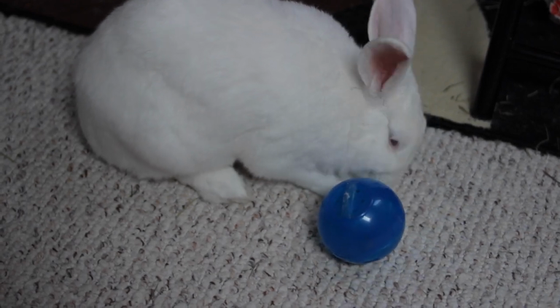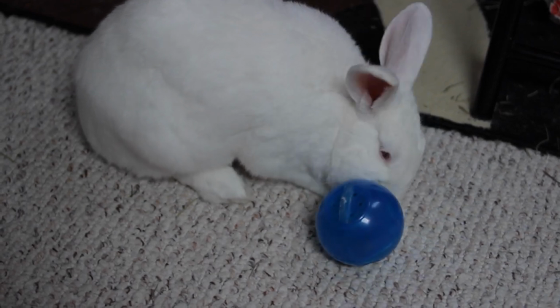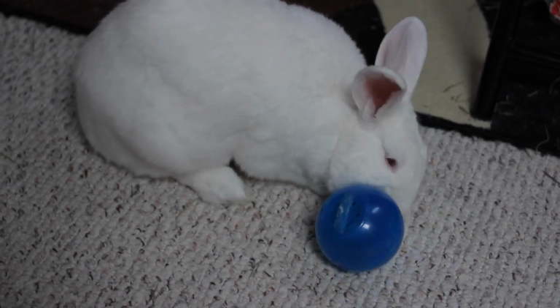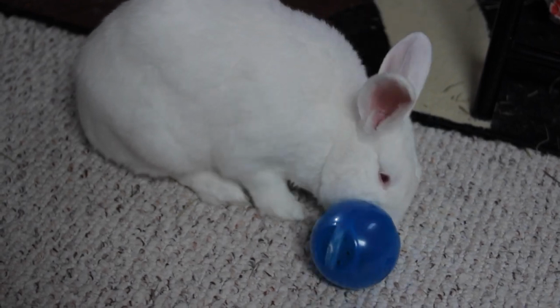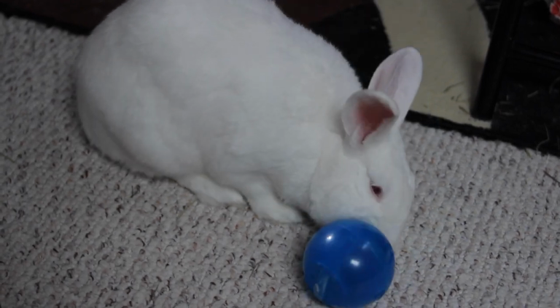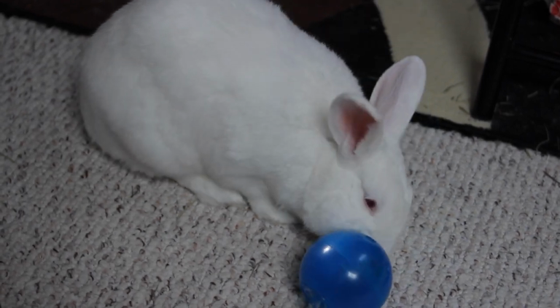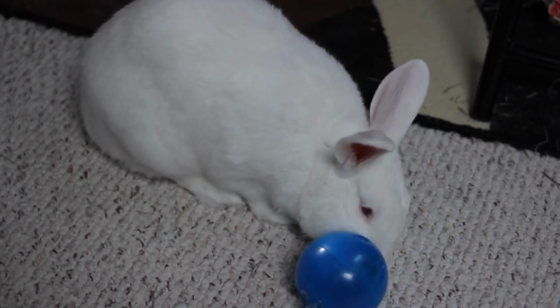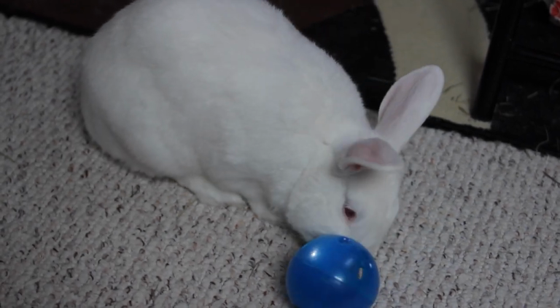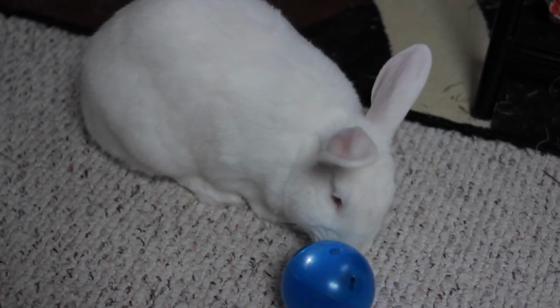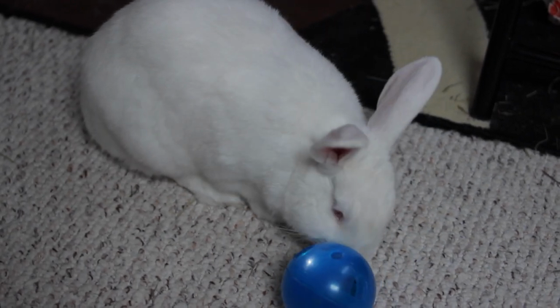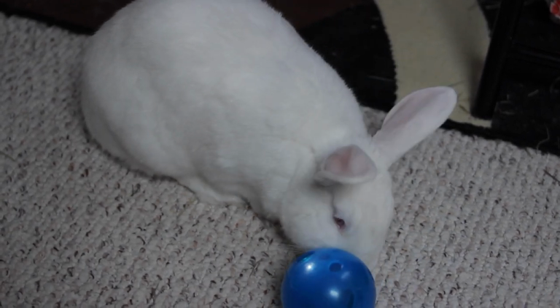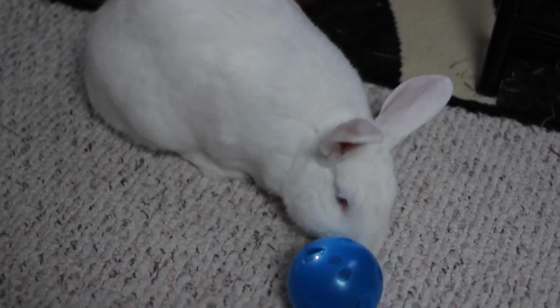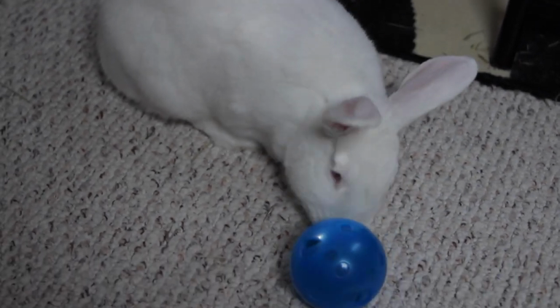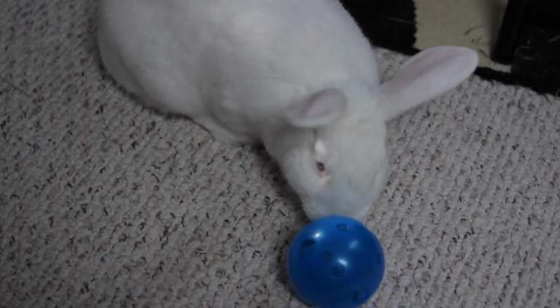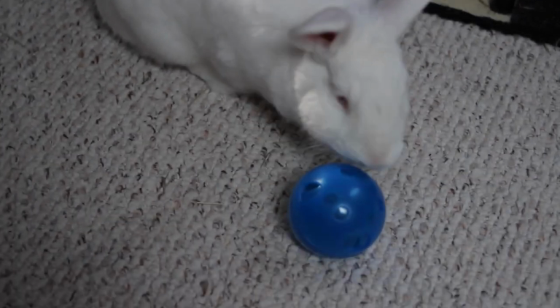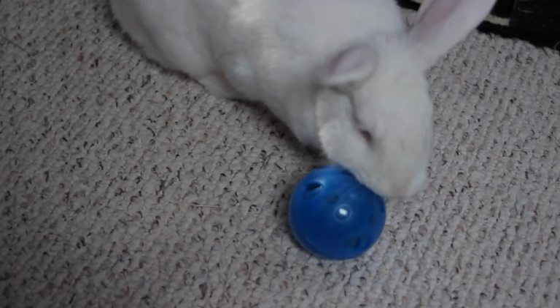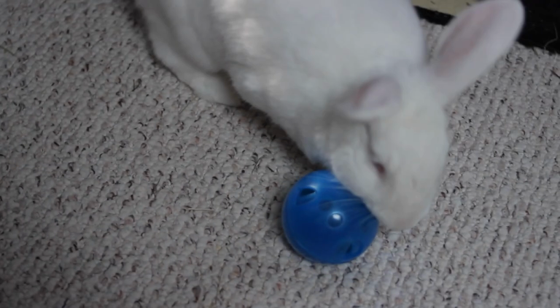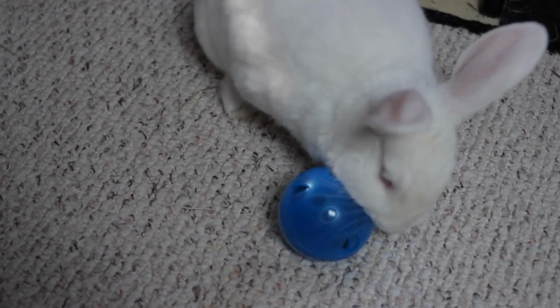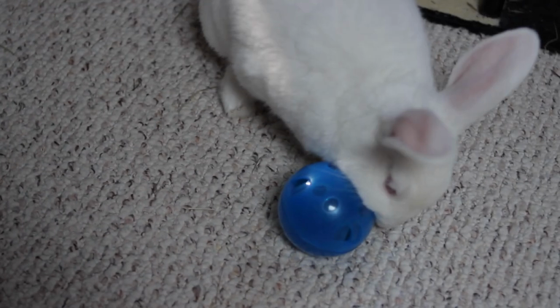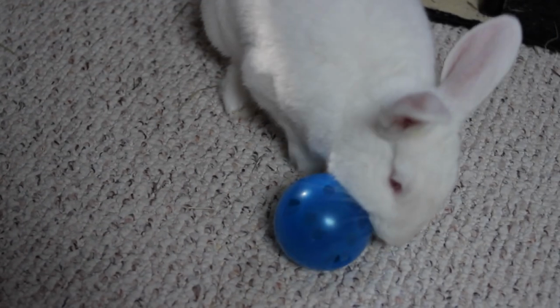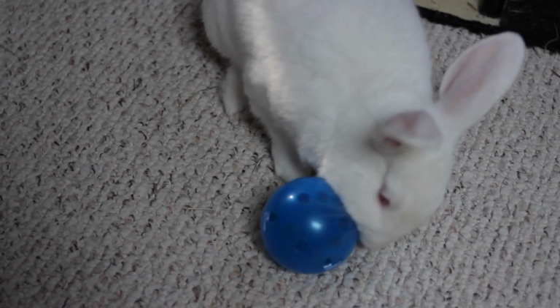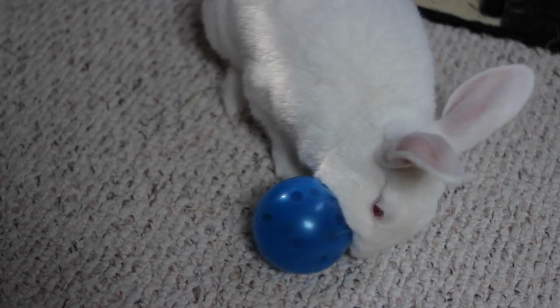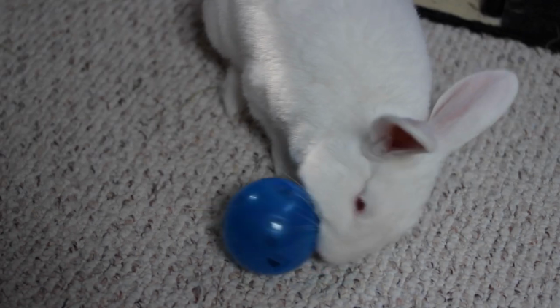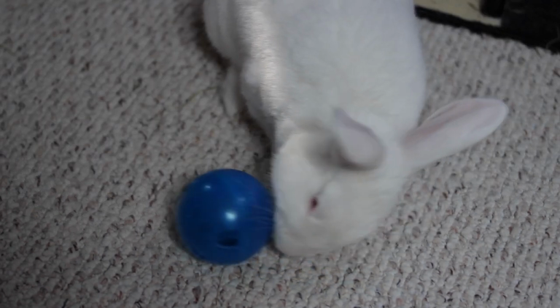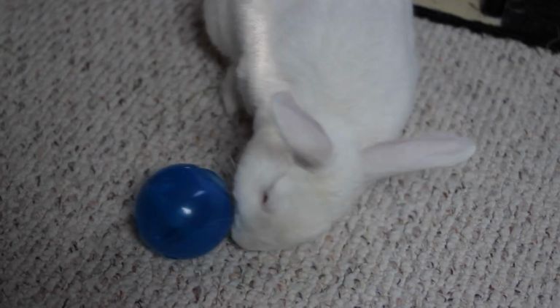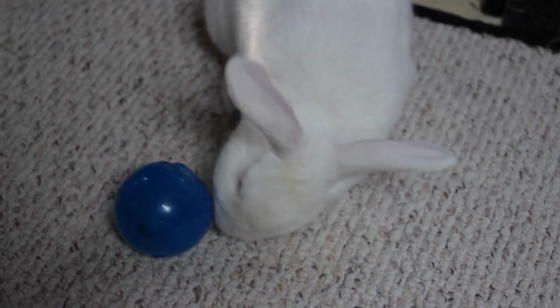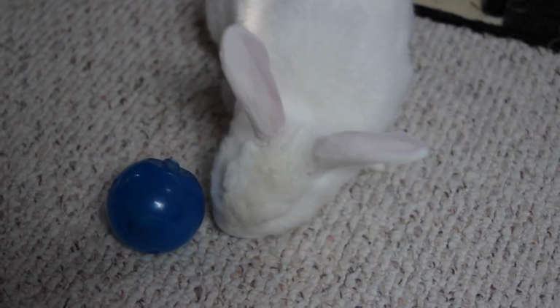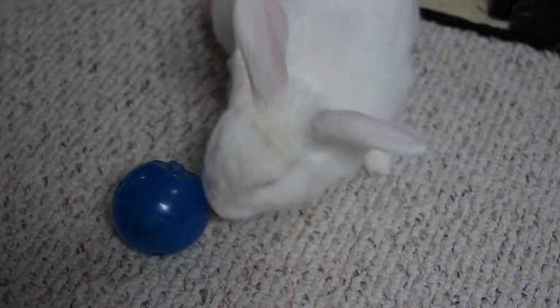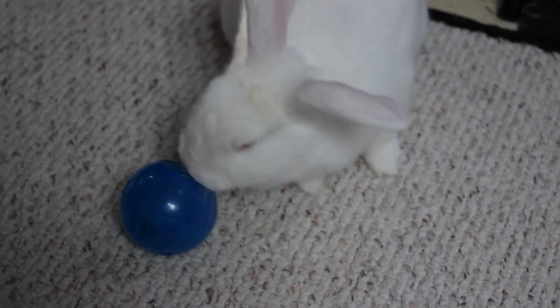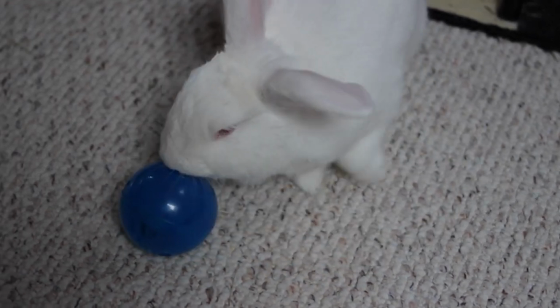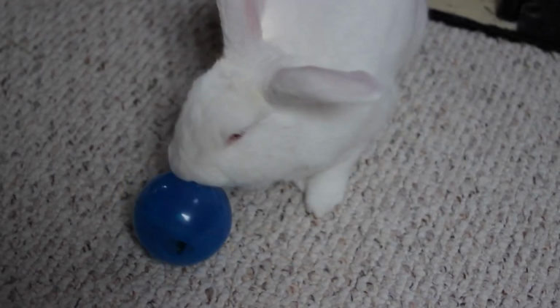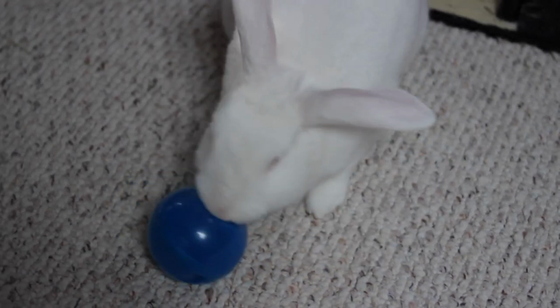Just make sure not to overfeed your rabbit on treats, because too many treats is not good for rabbit digestion.